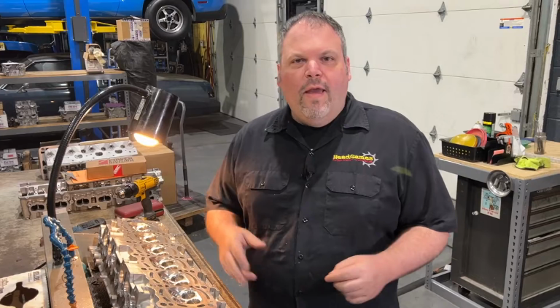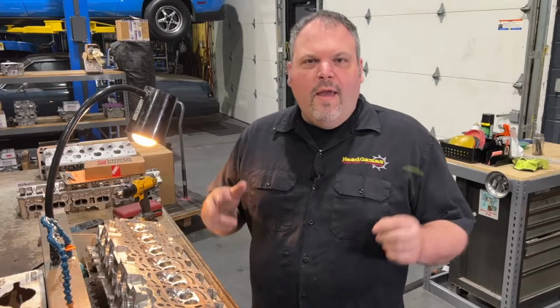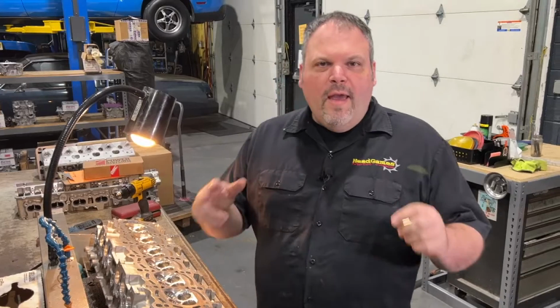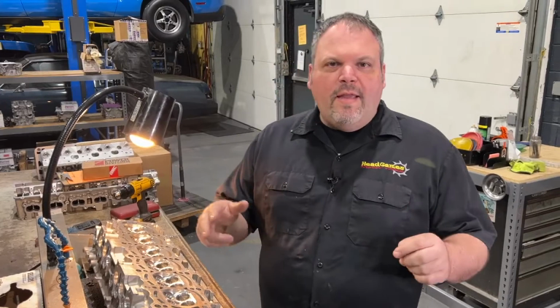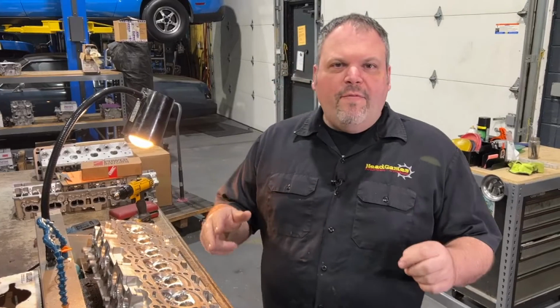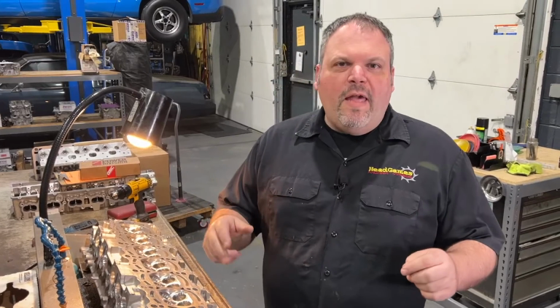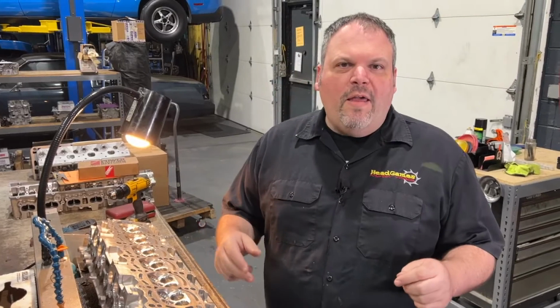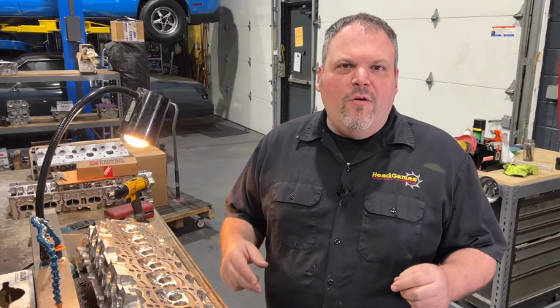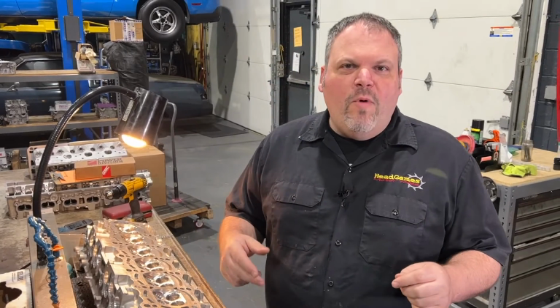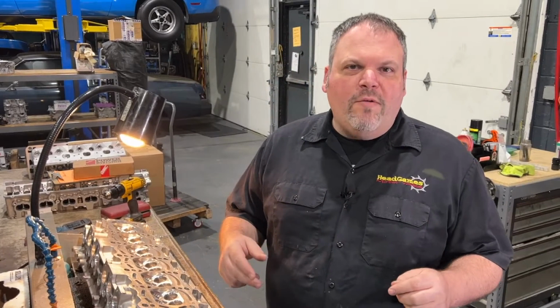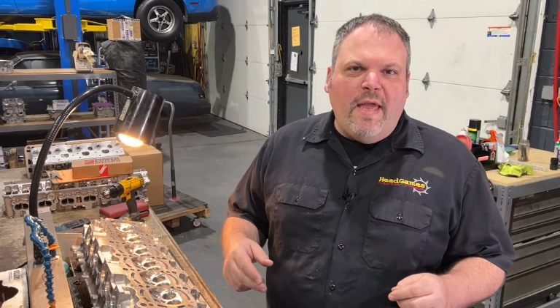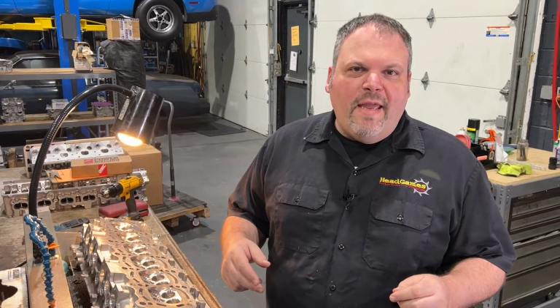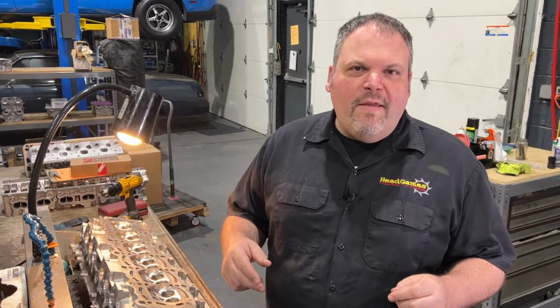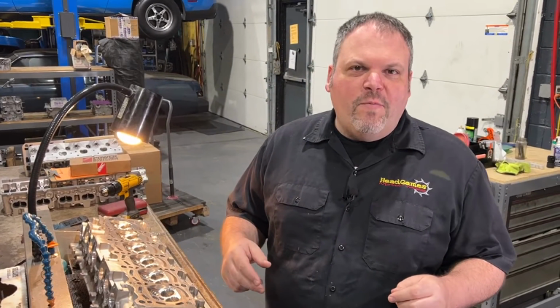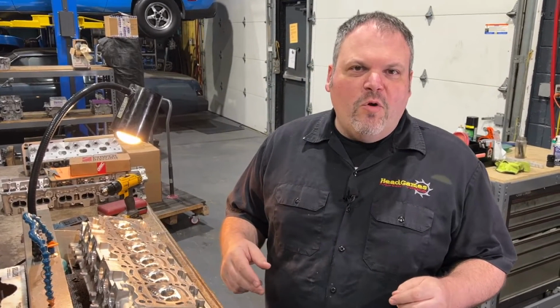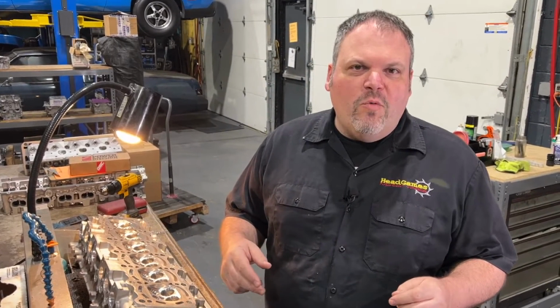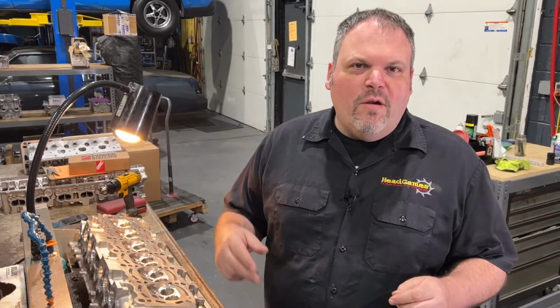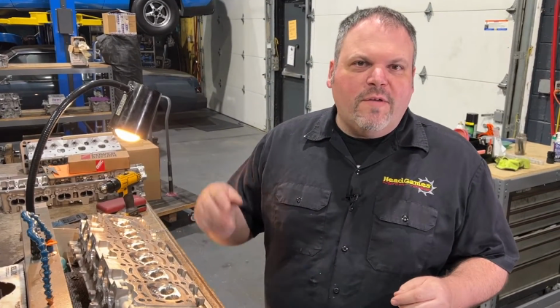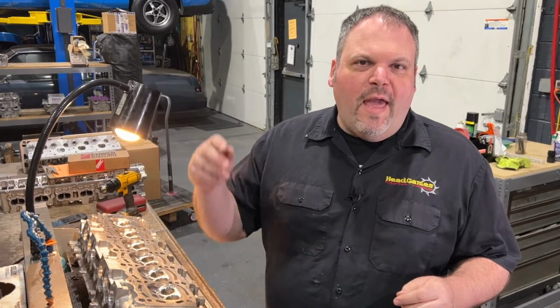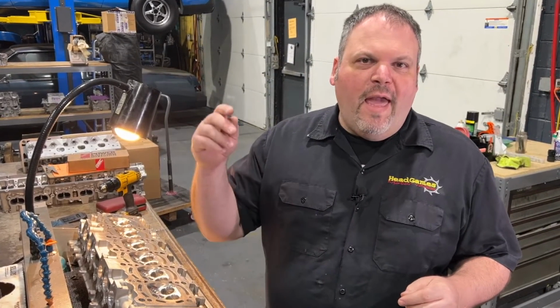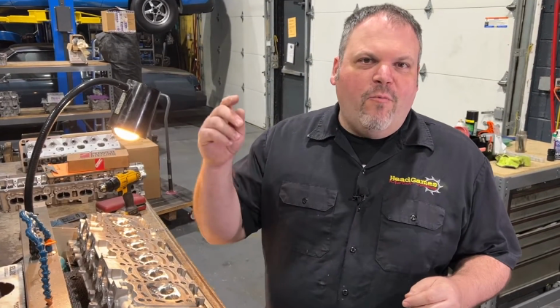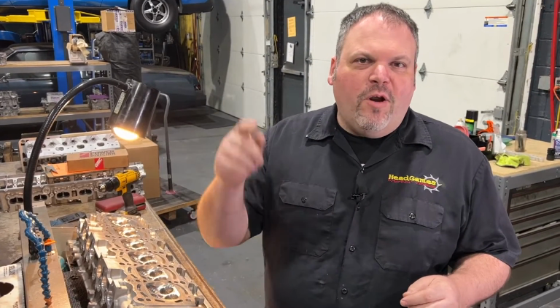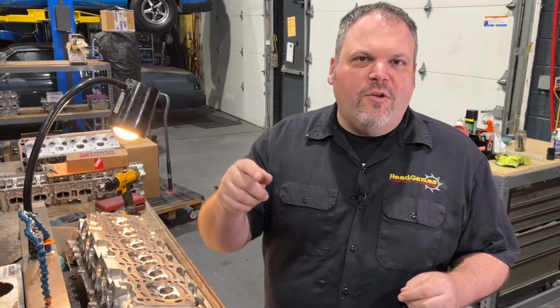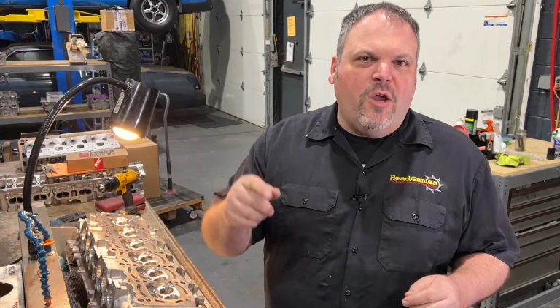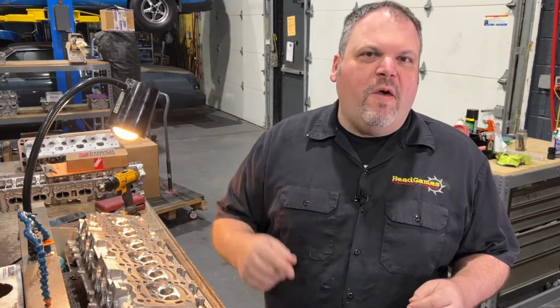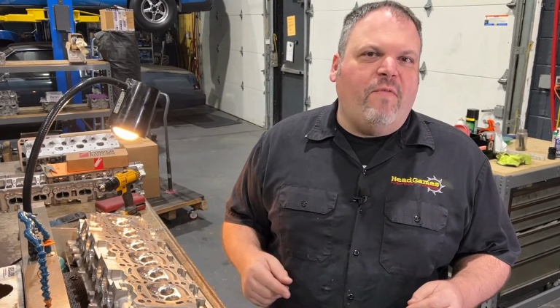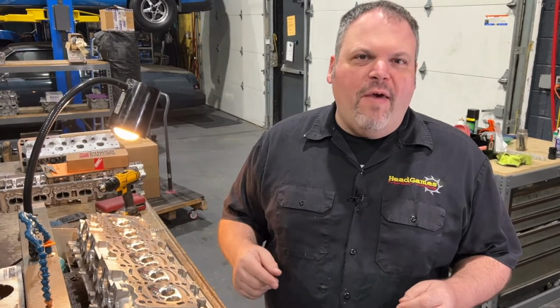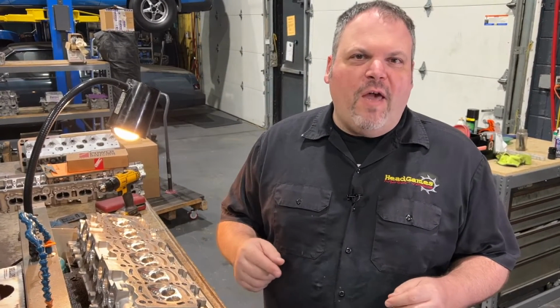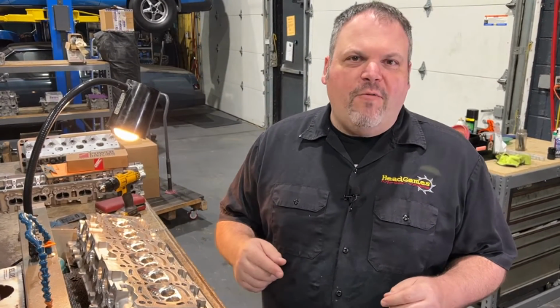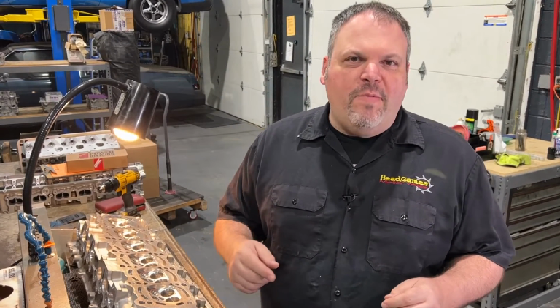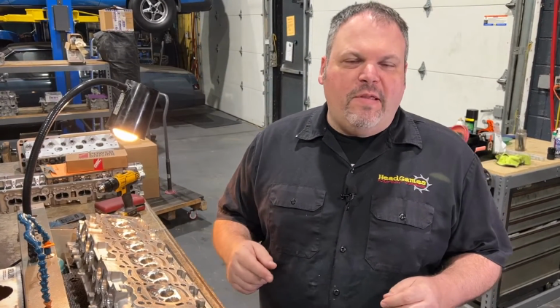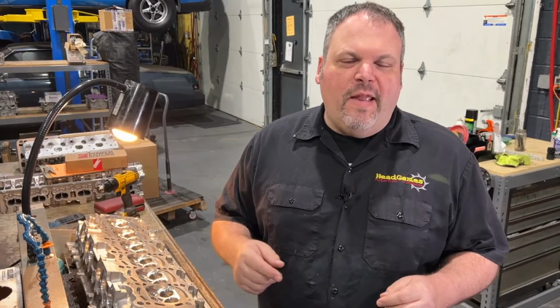Hey, Dave LaCaglia, welcome to HeadGames Motorworks. We're going to talk about valve guide reaming today.